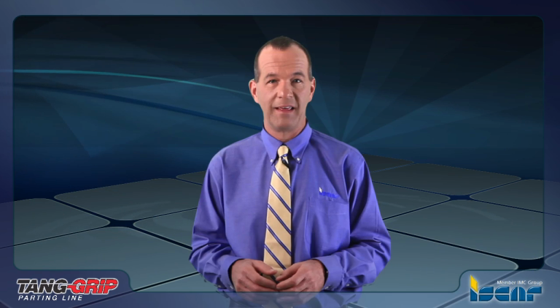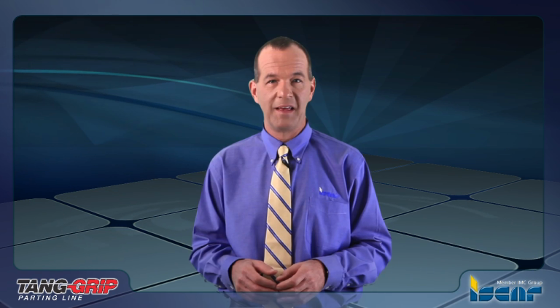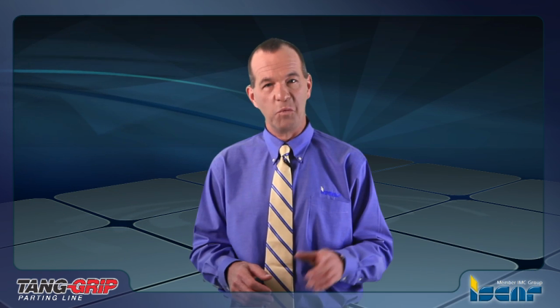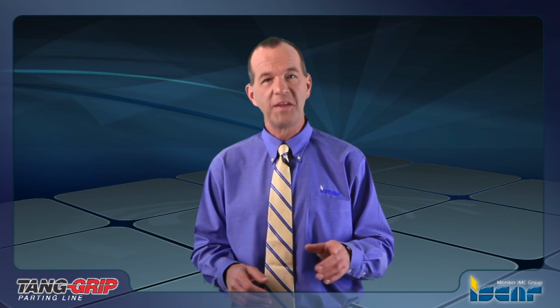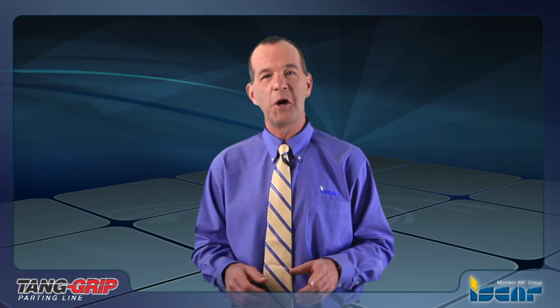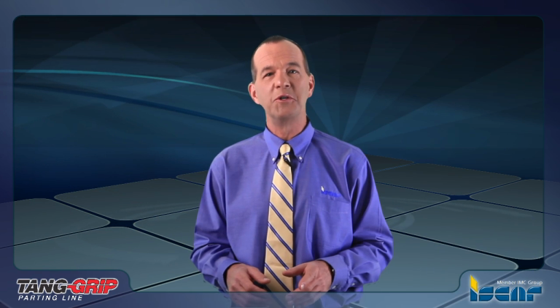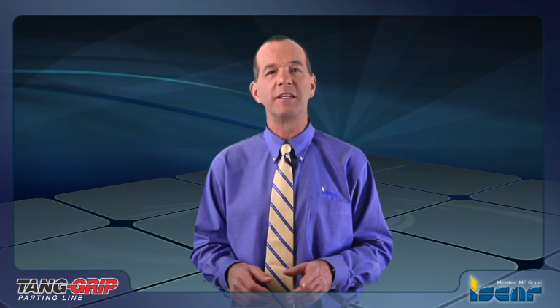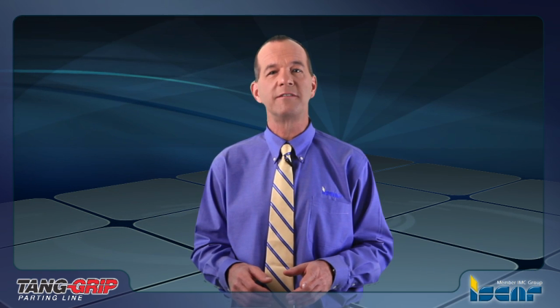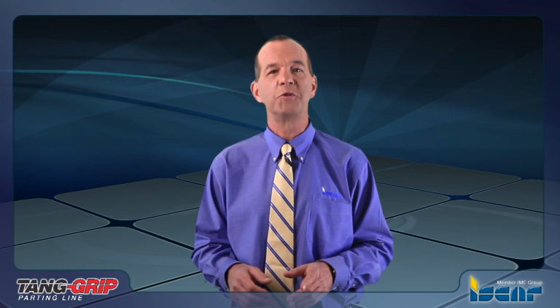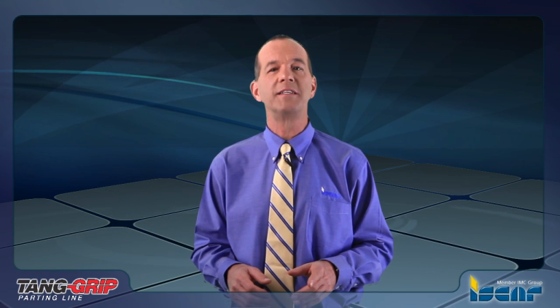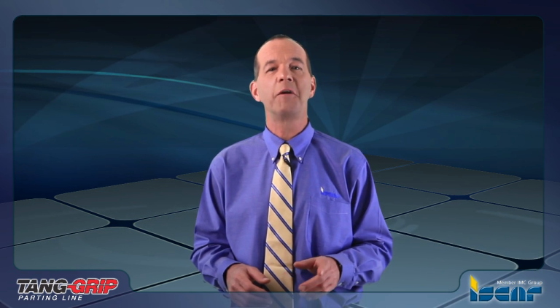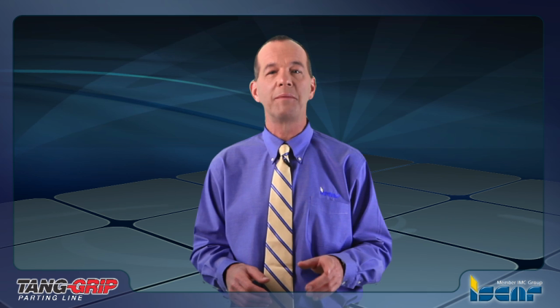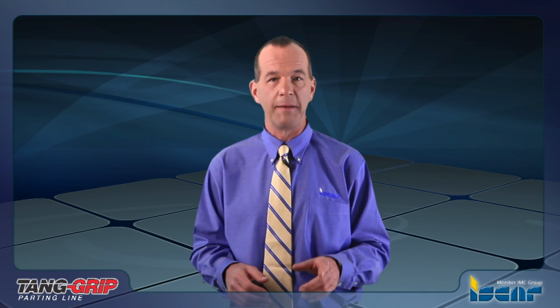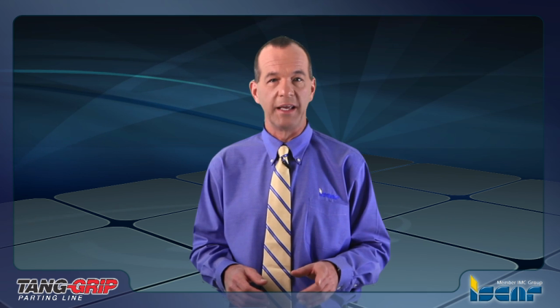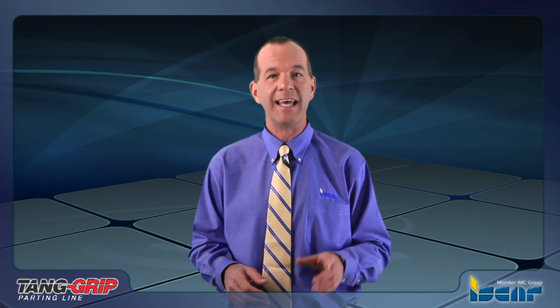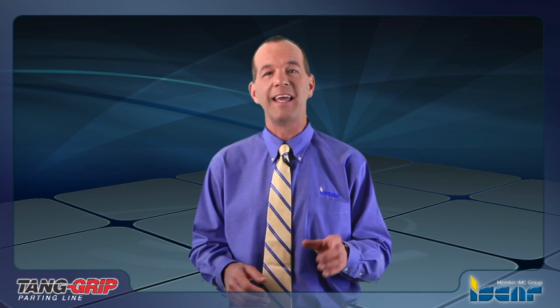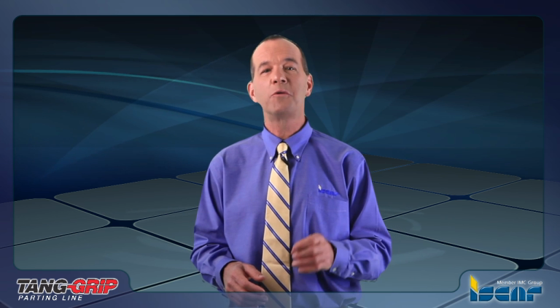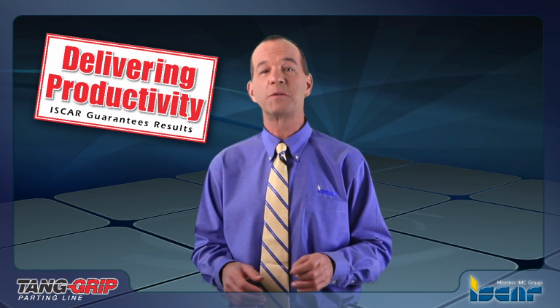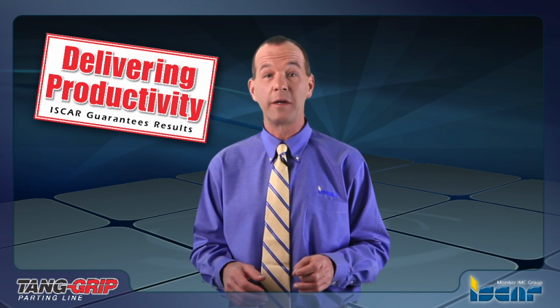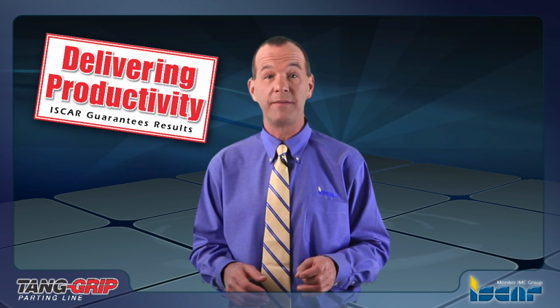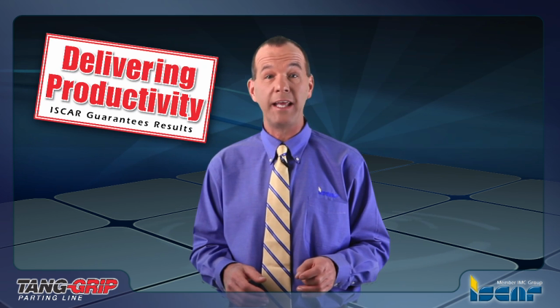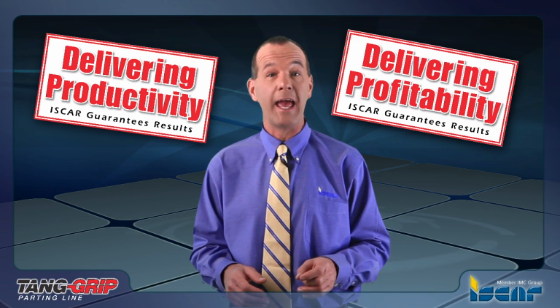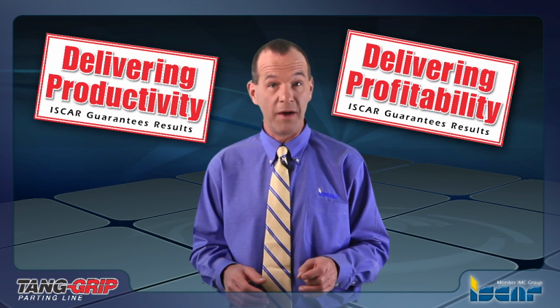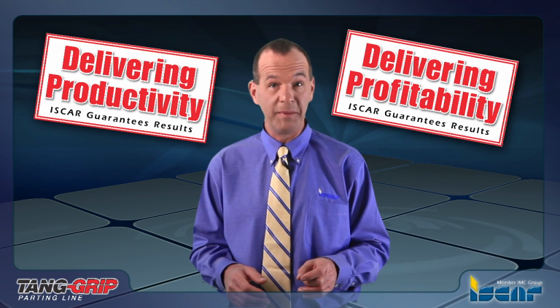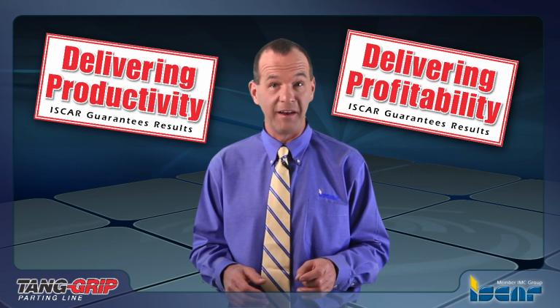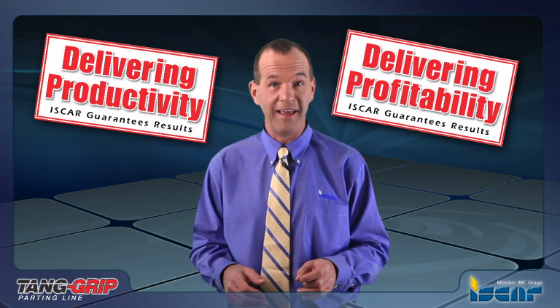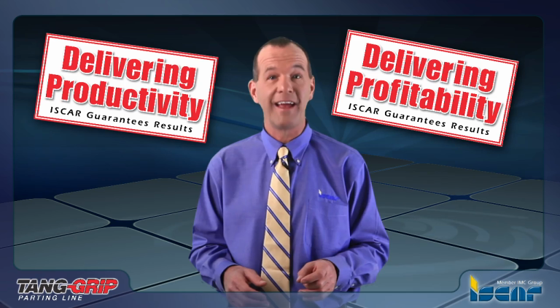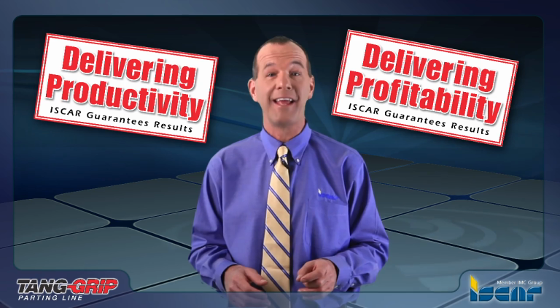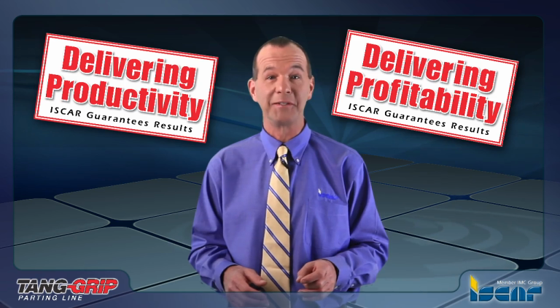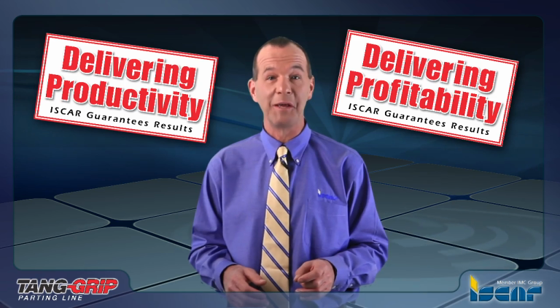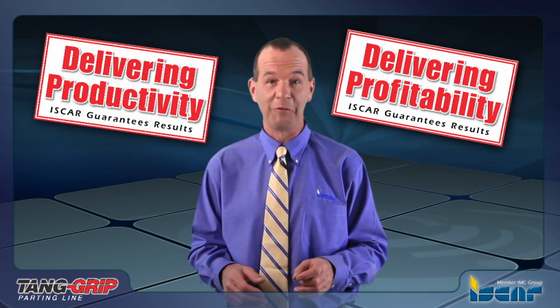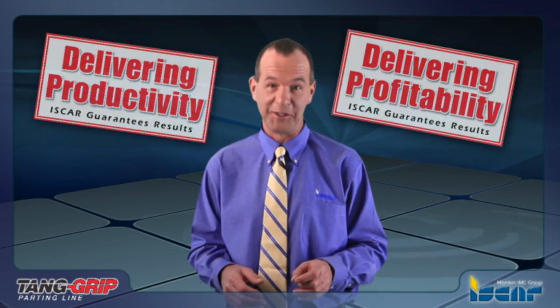With ISCAR's new additions to the Tang Grip family, increased productivity and profitability can easily be reached.